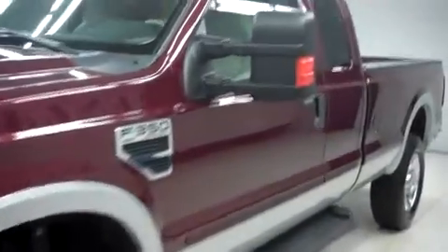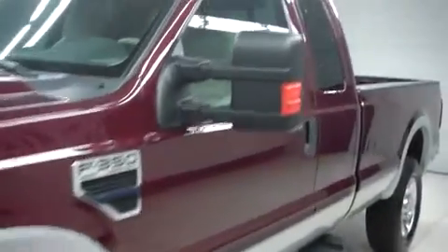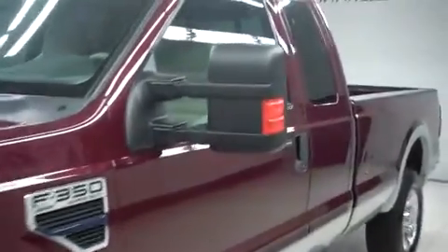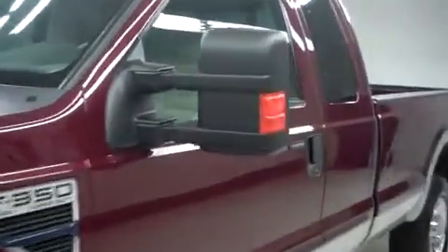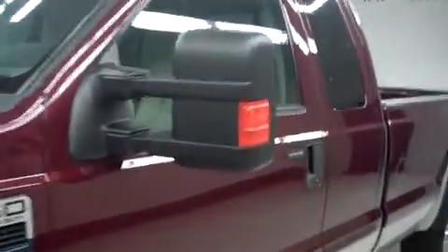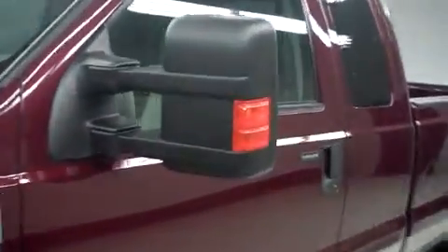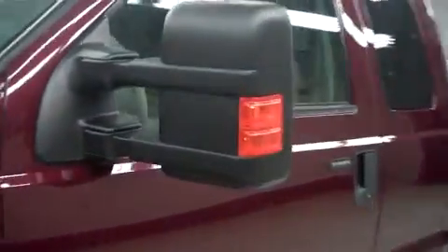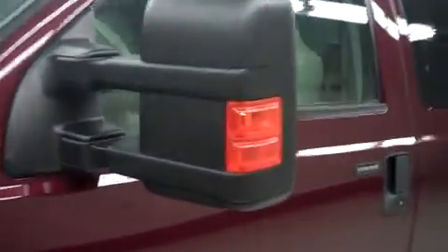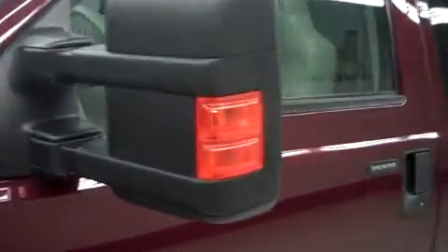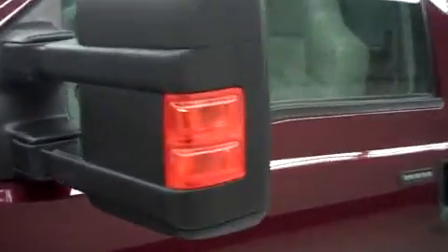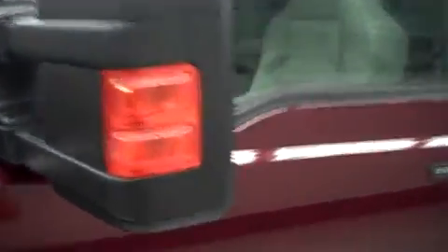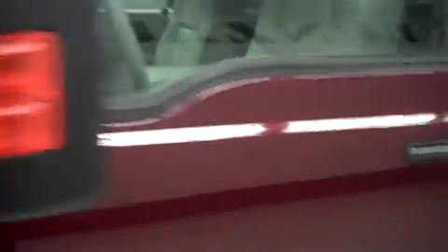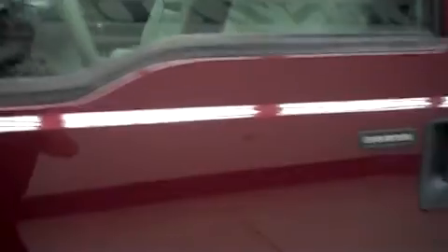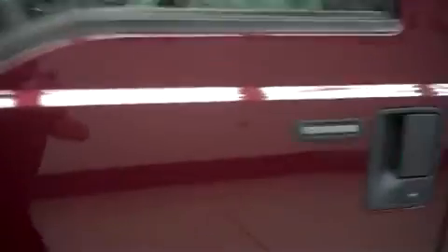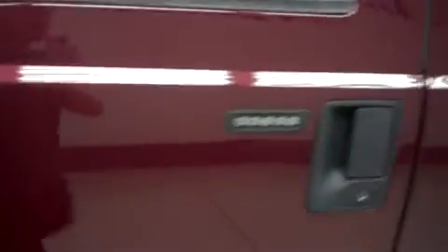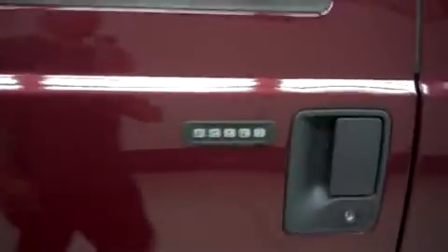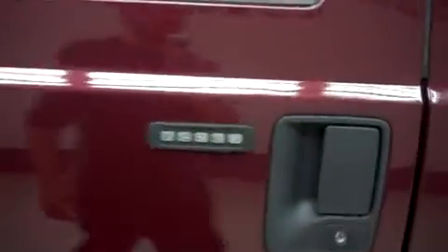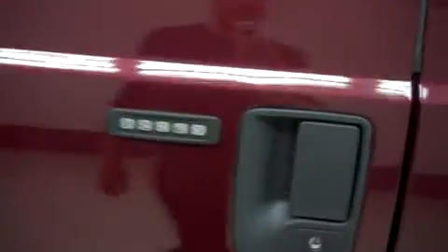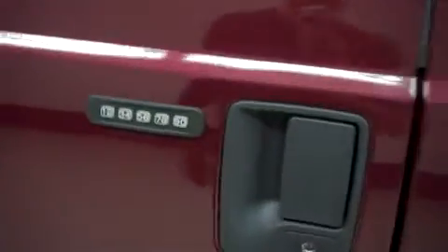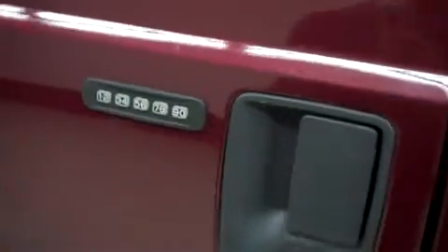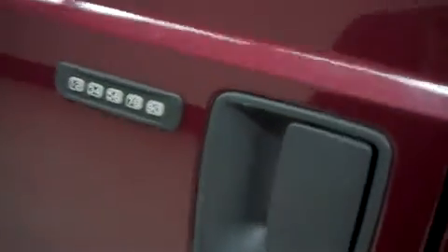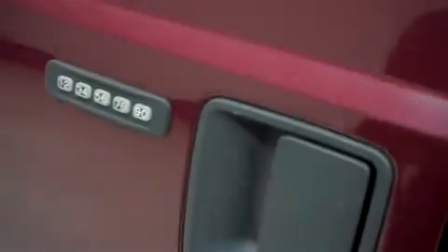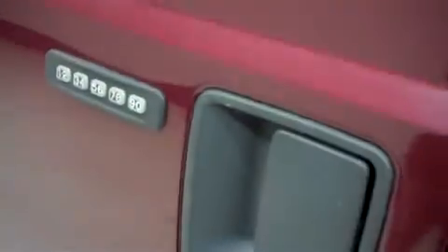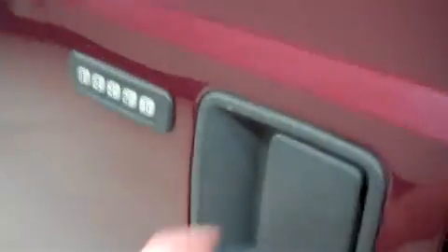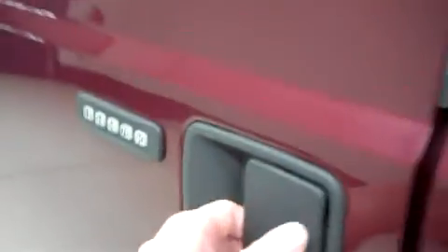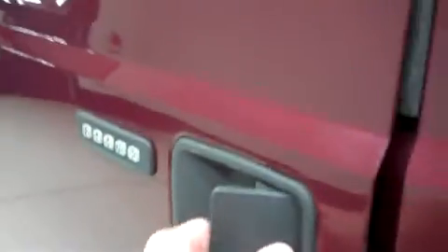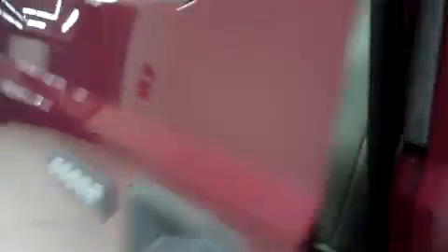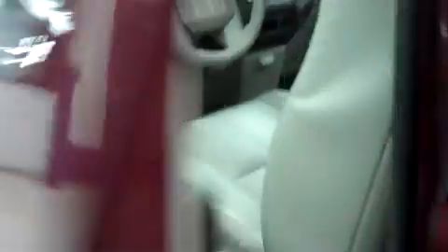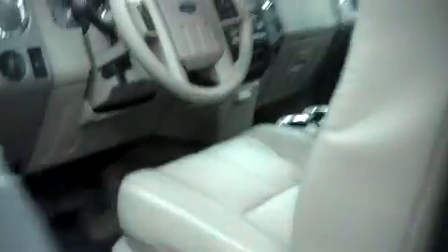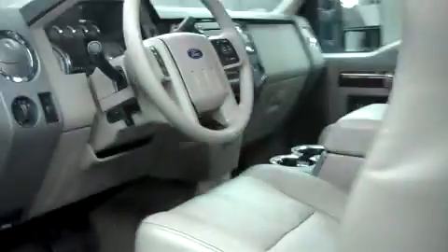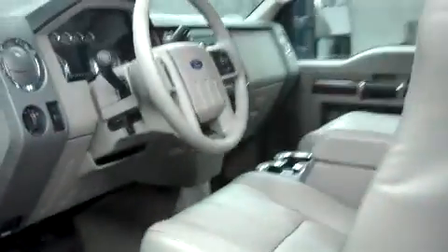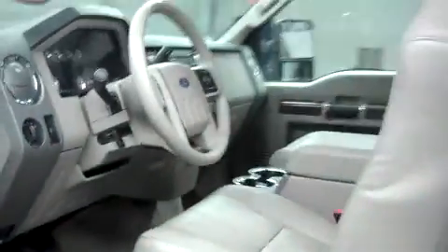These power heated mirrors have built-in directional signals, and on the driver's side there's door code entry. Let's take a look at the interior.